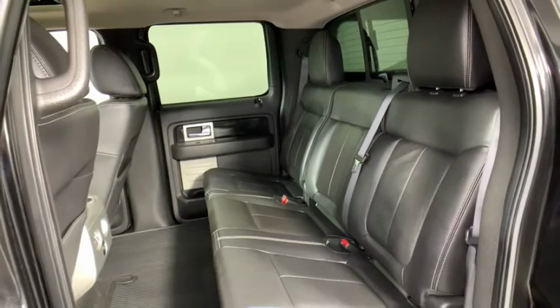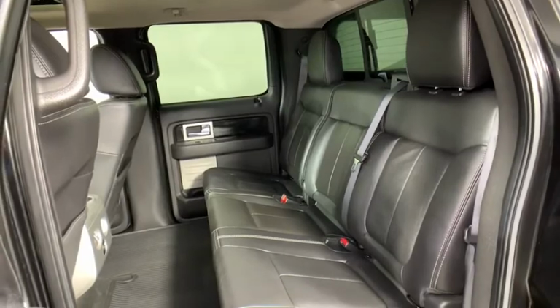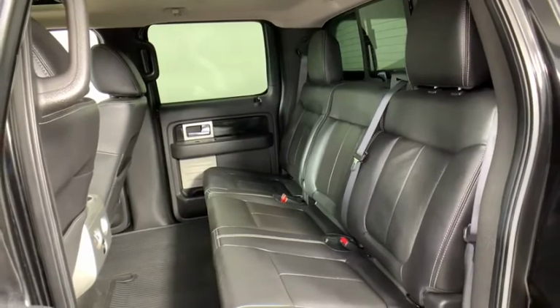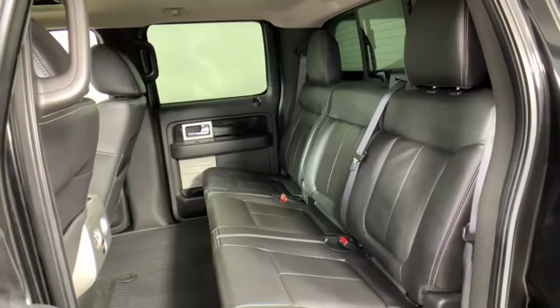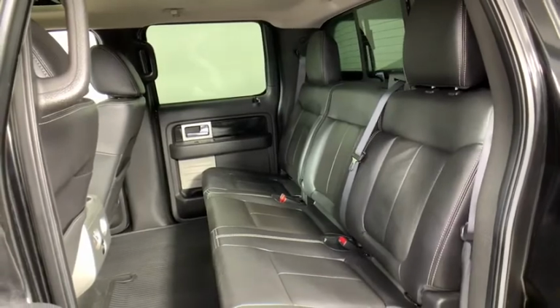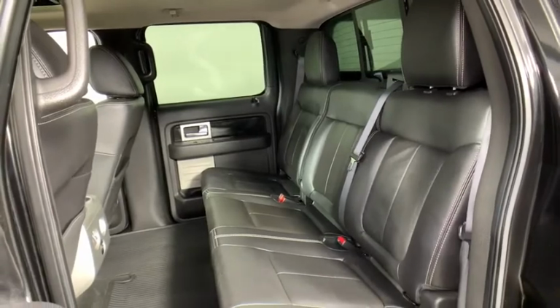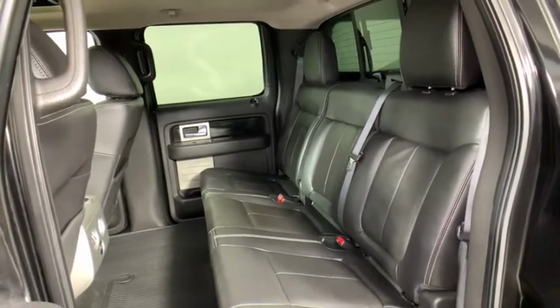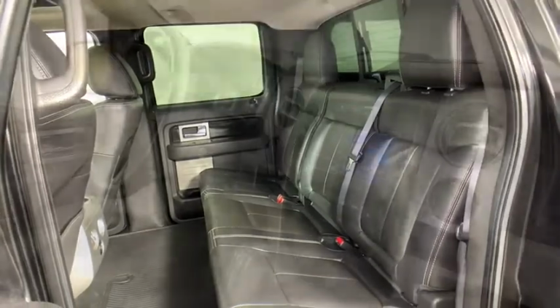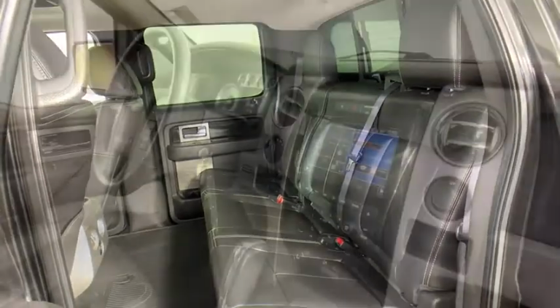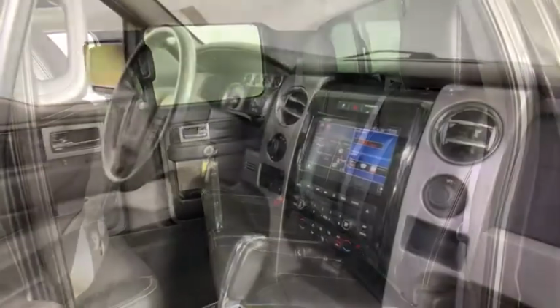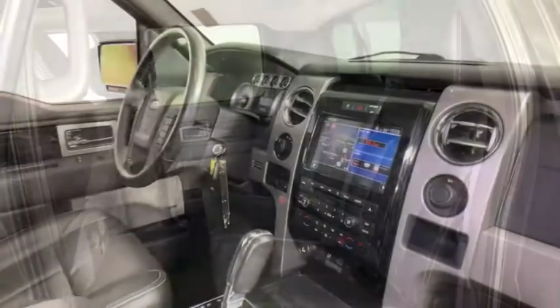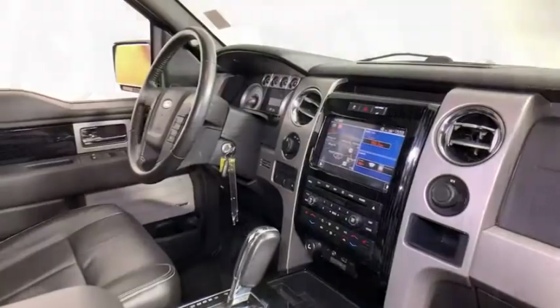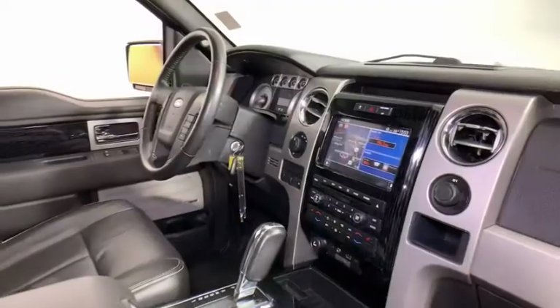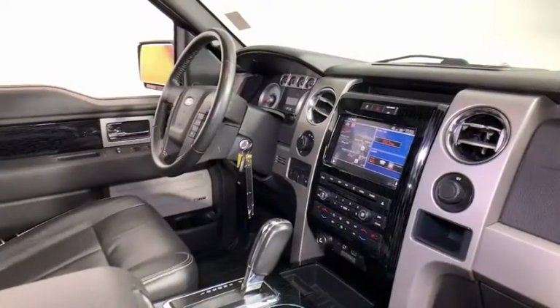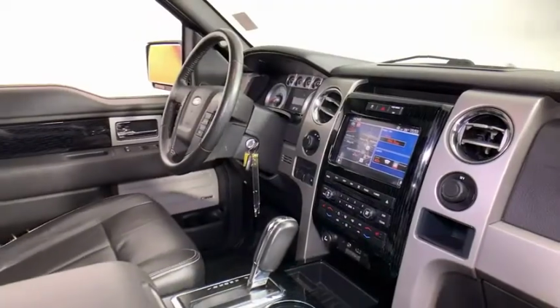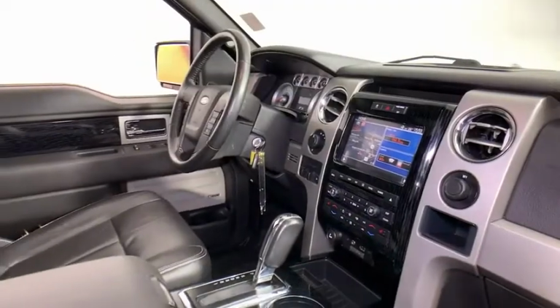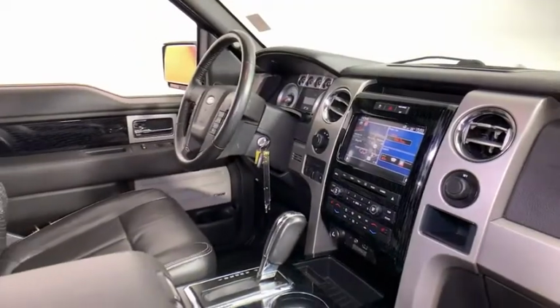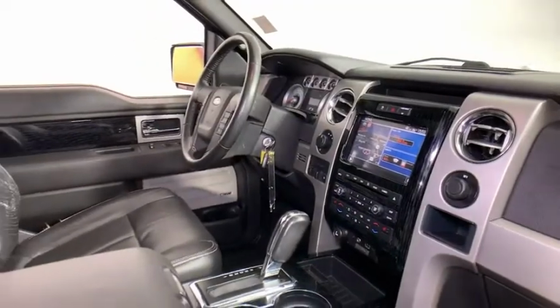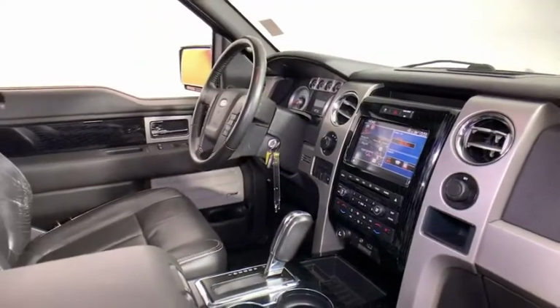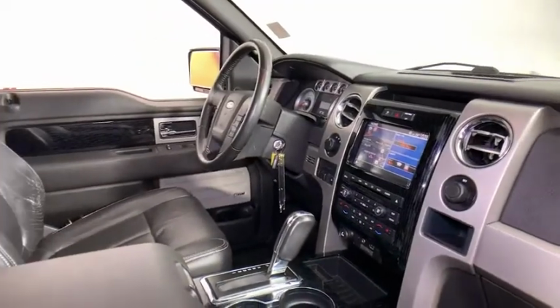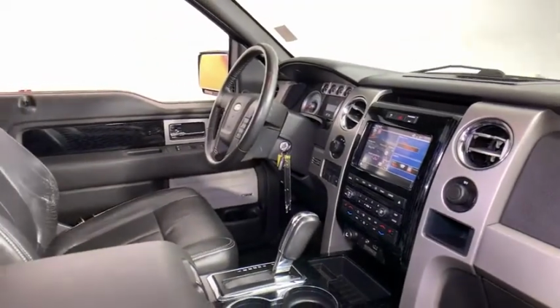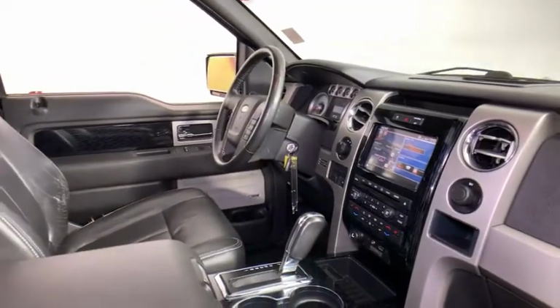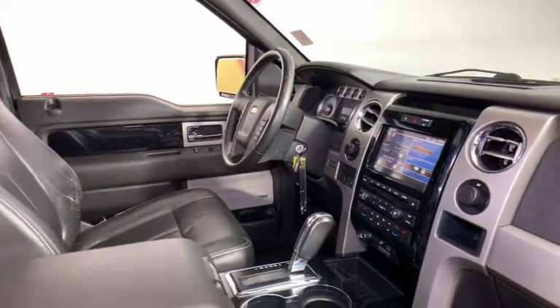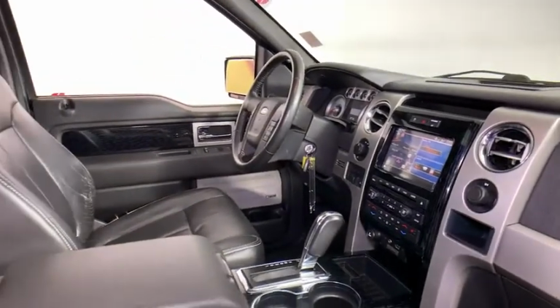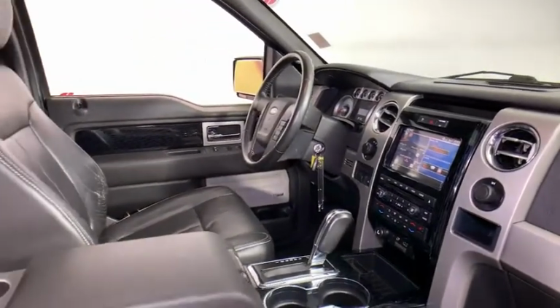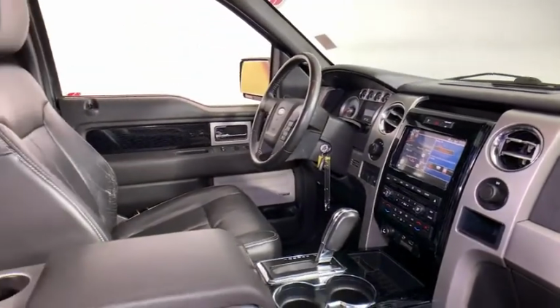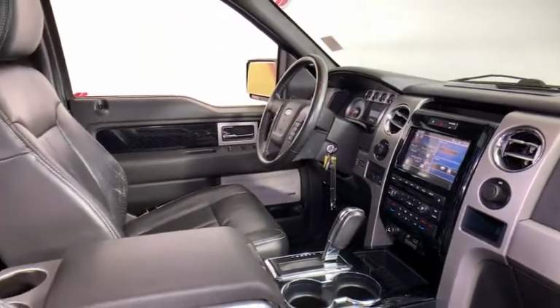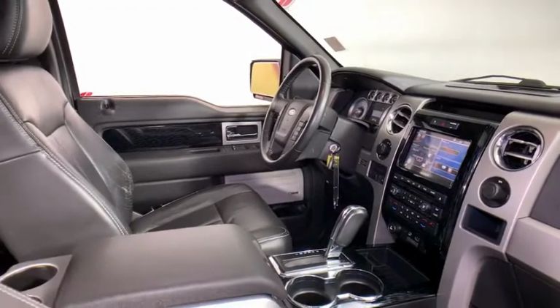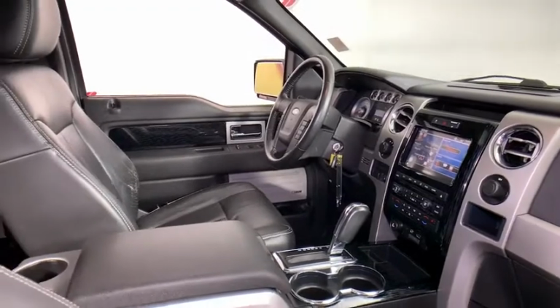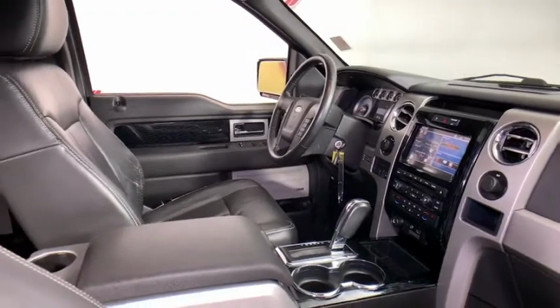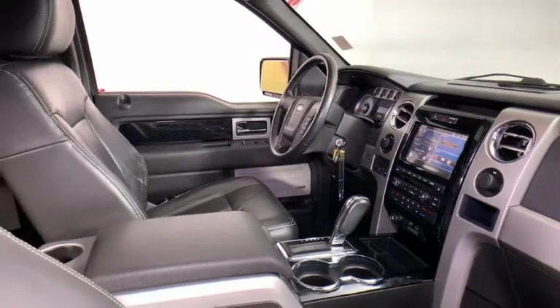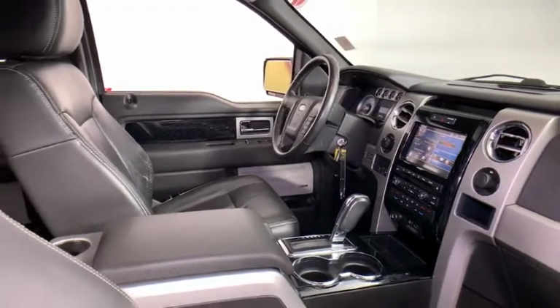This beauty is sure to make you the talk of the neighborhood, so call or drop in for a test drive today. Have a good day.